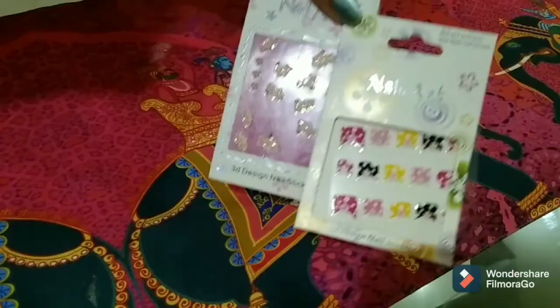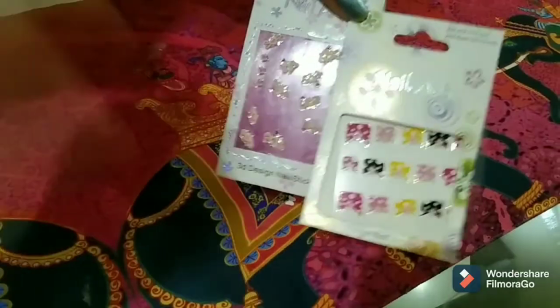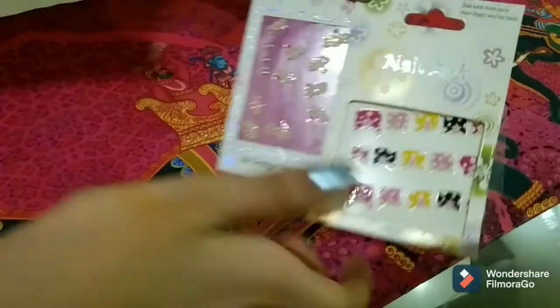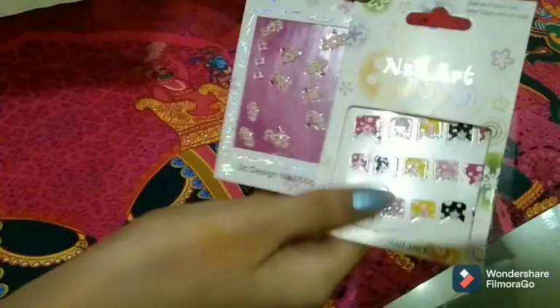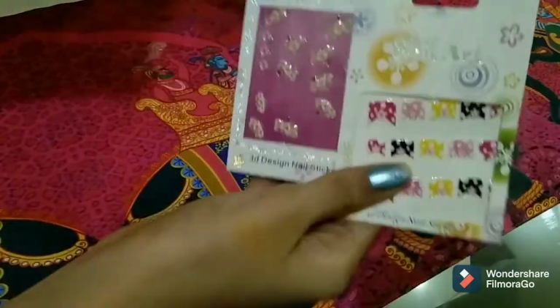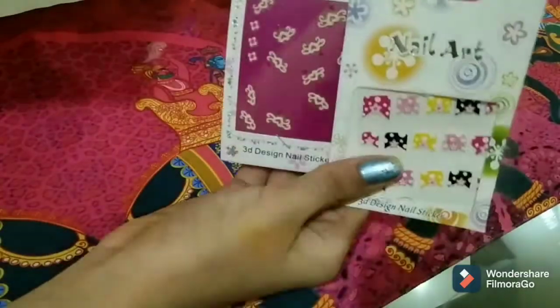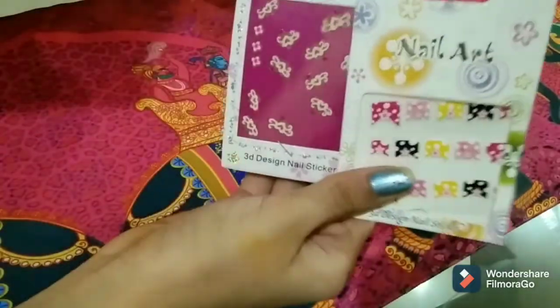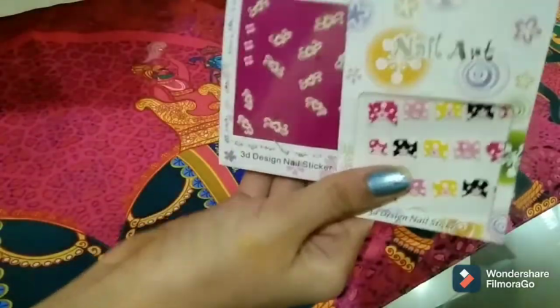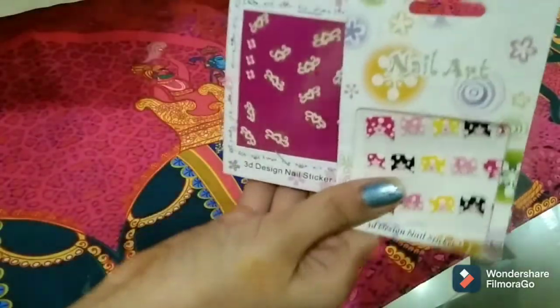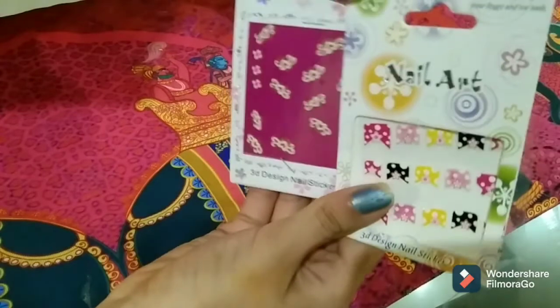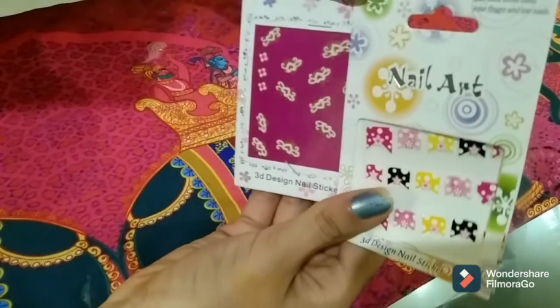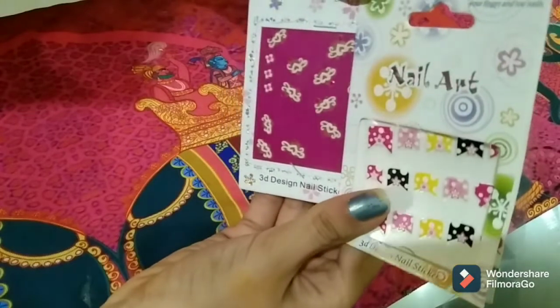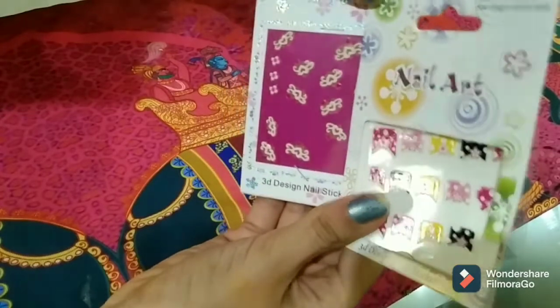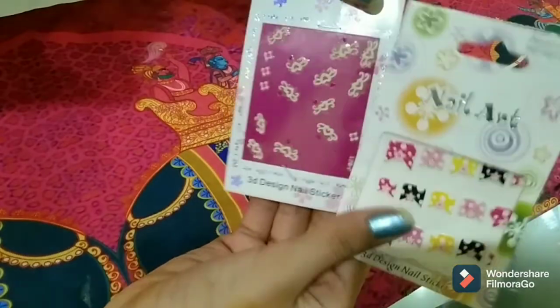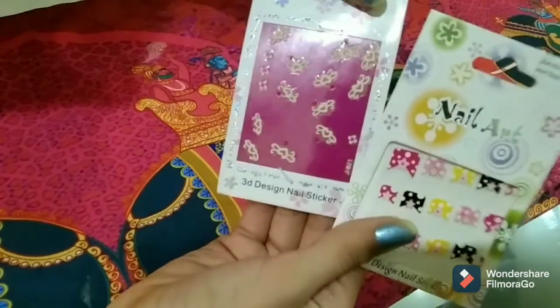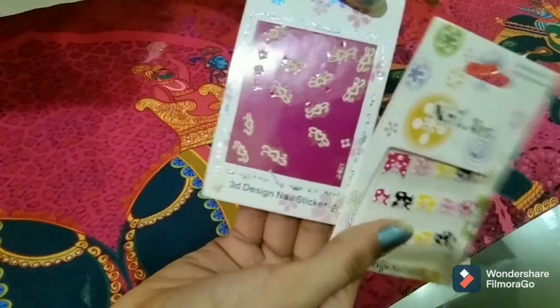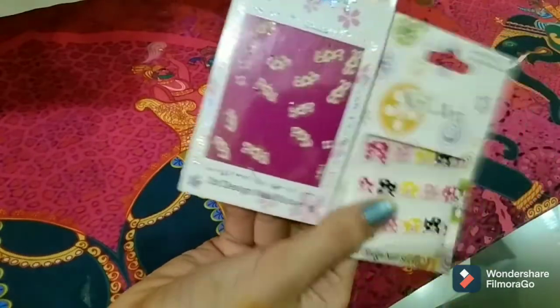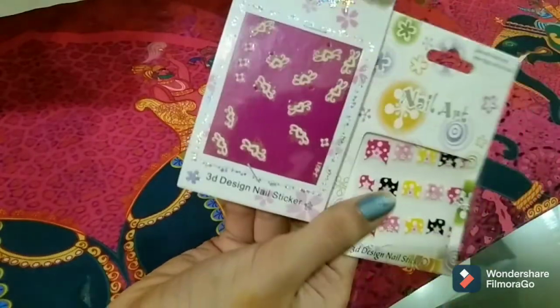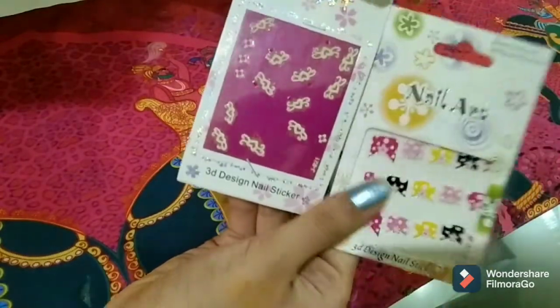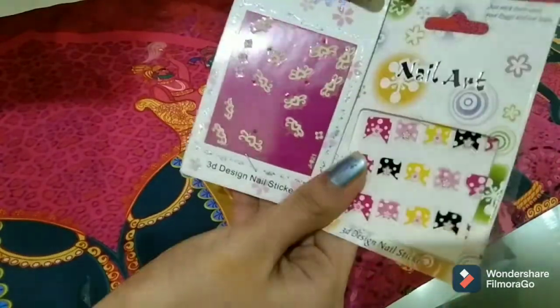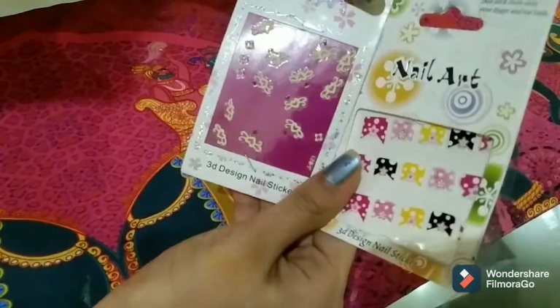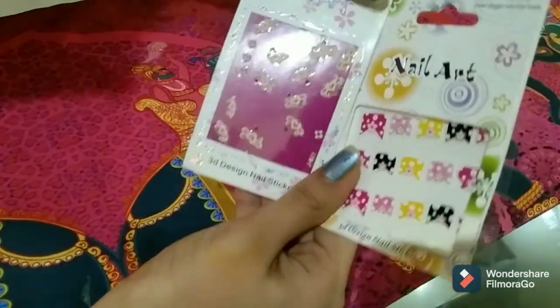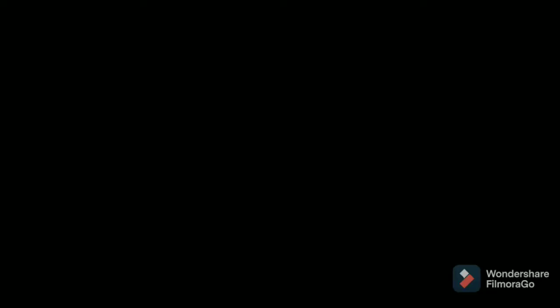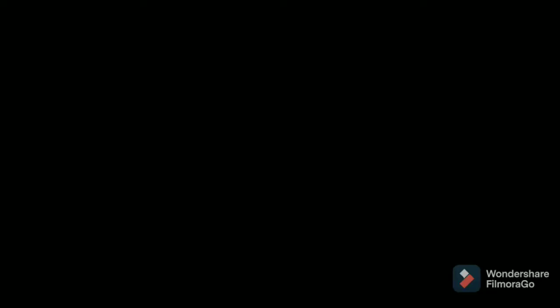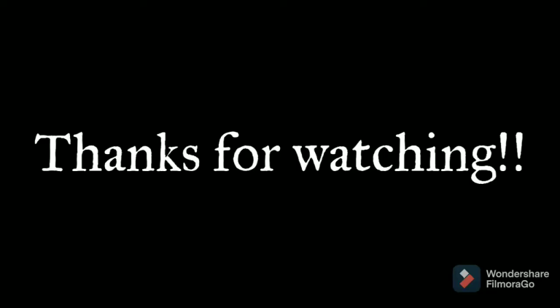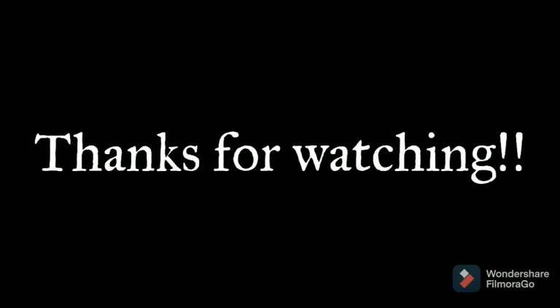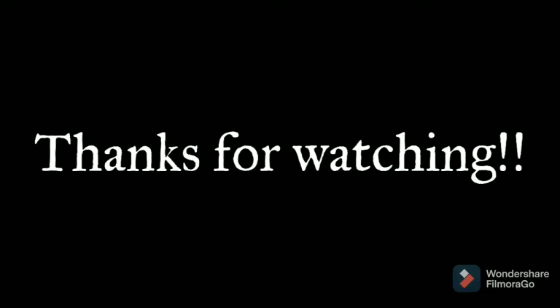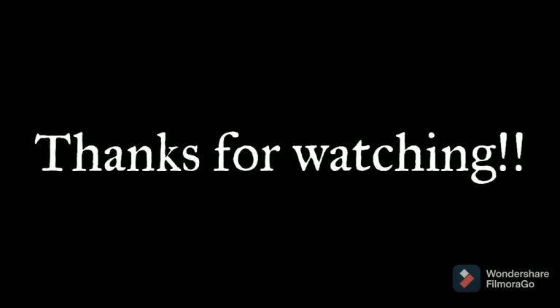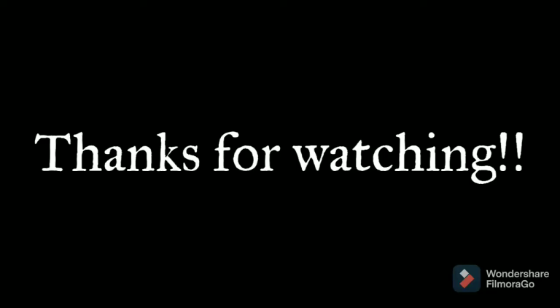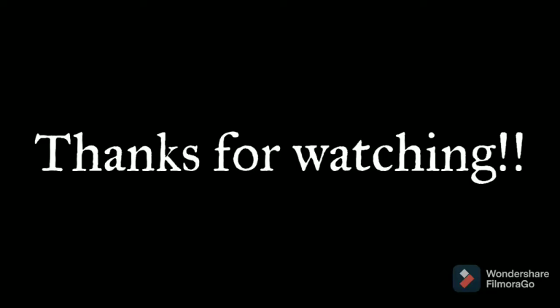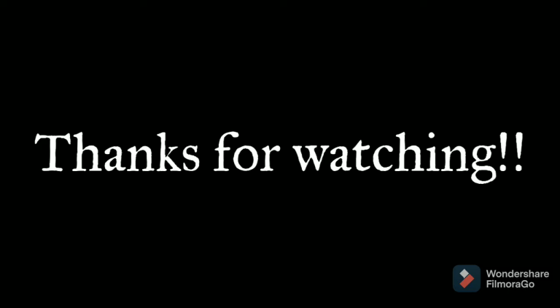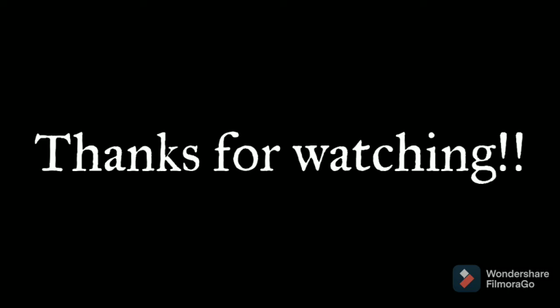The next product is these cute nail stickers — I've used both of them.